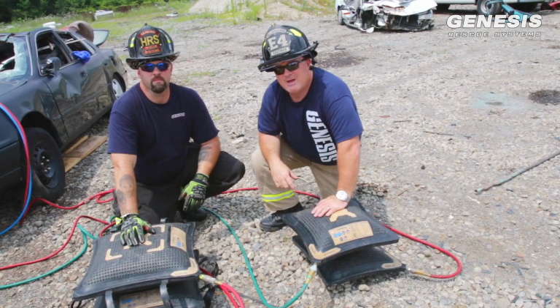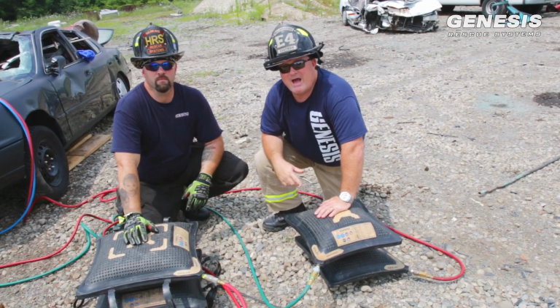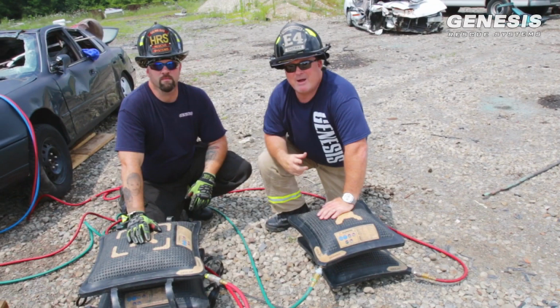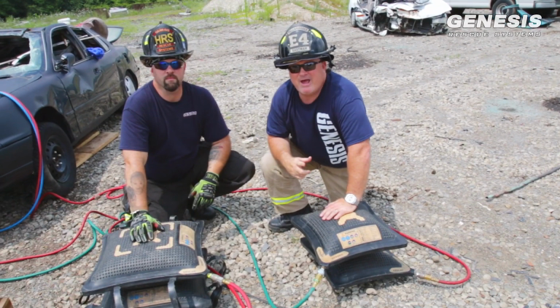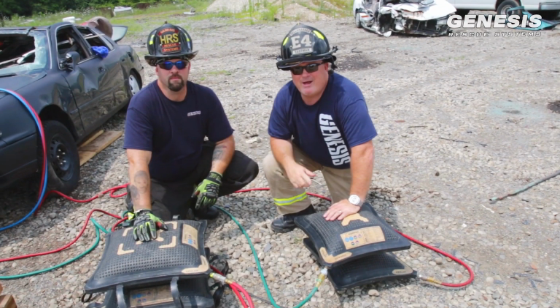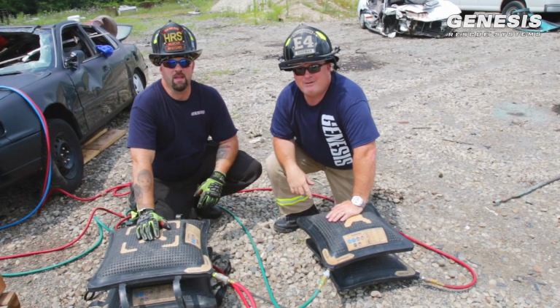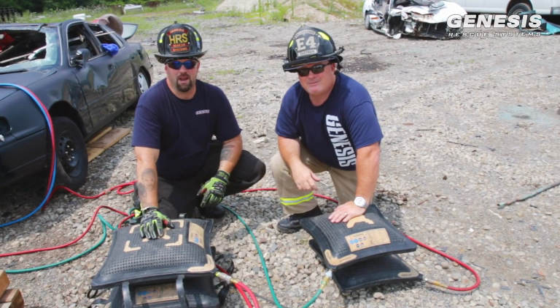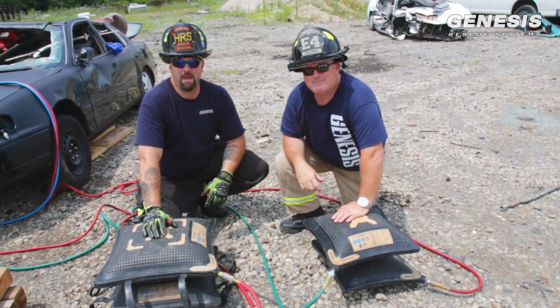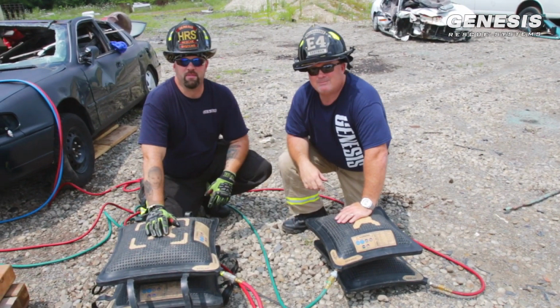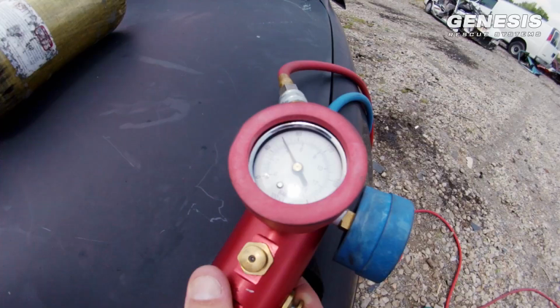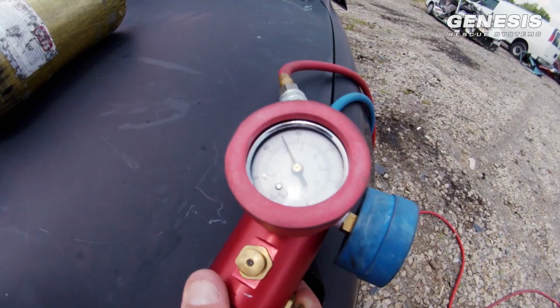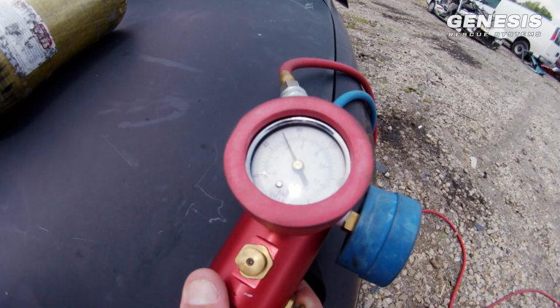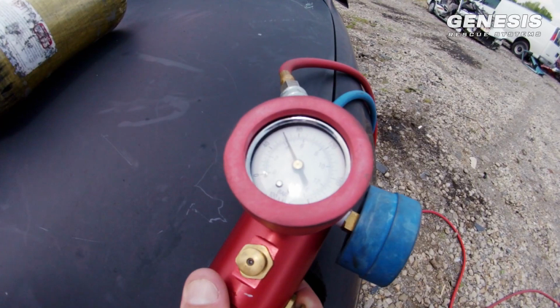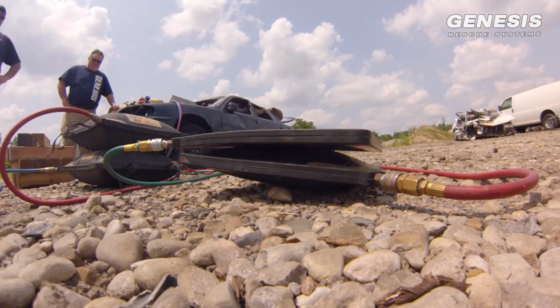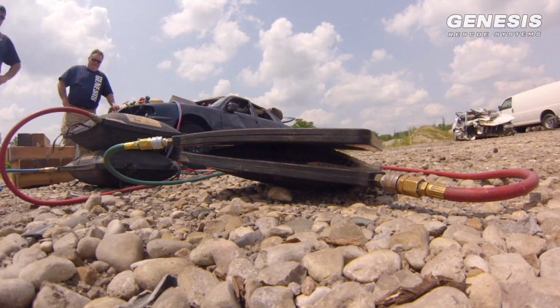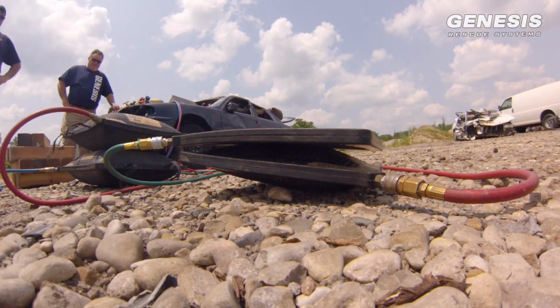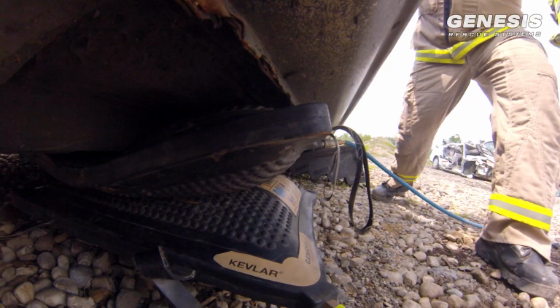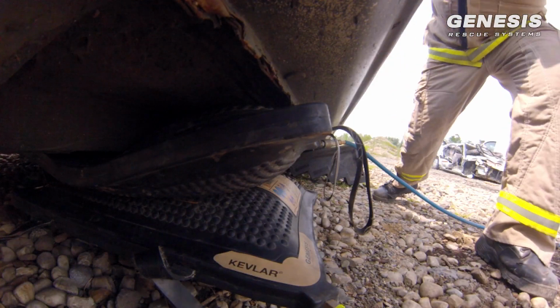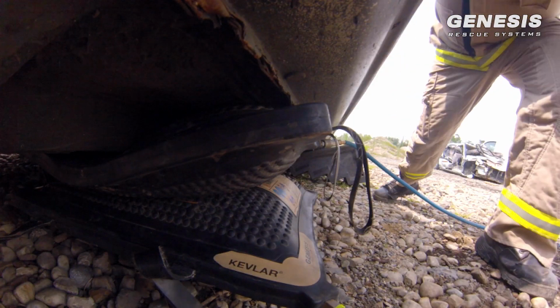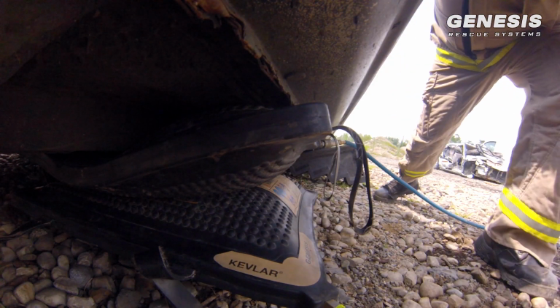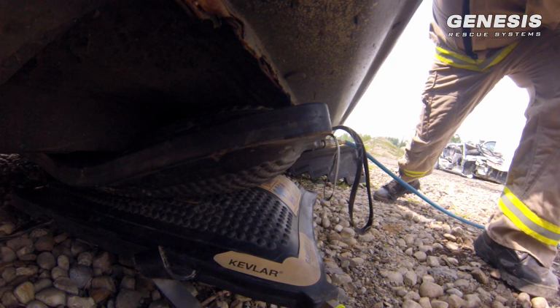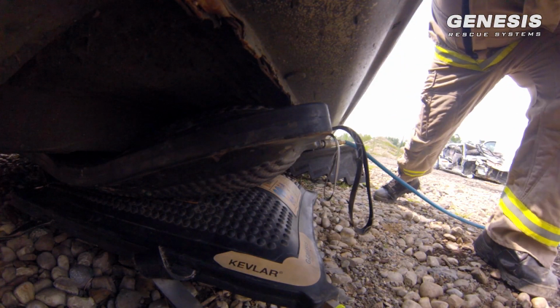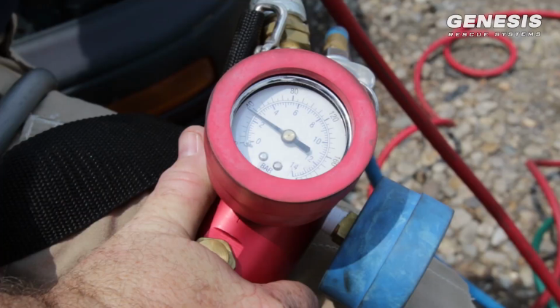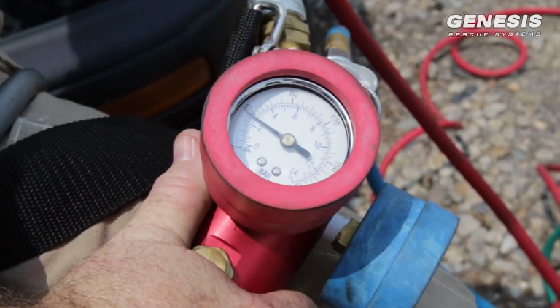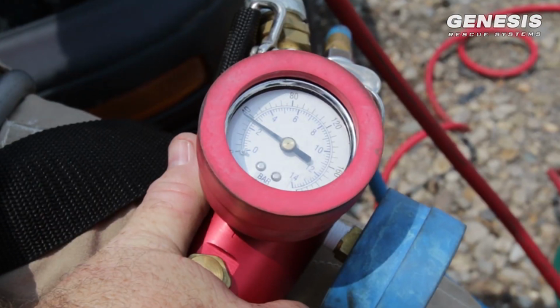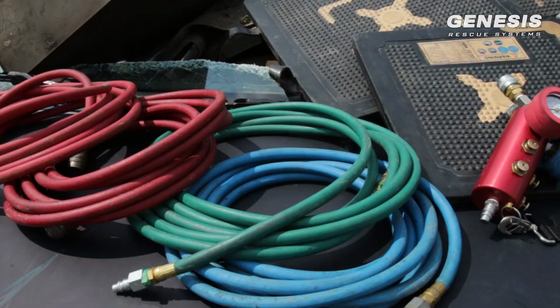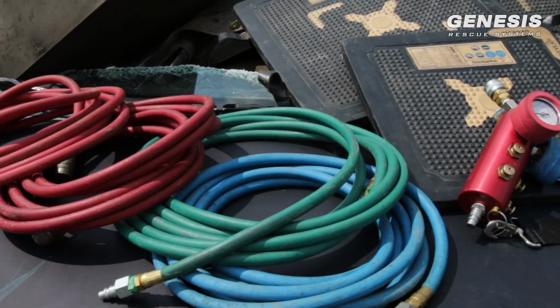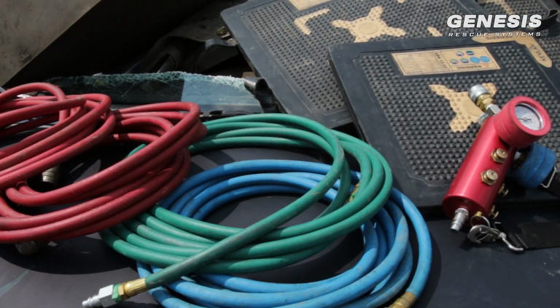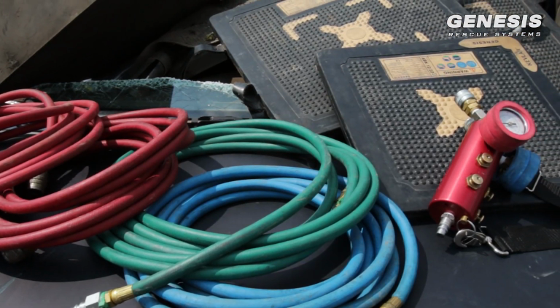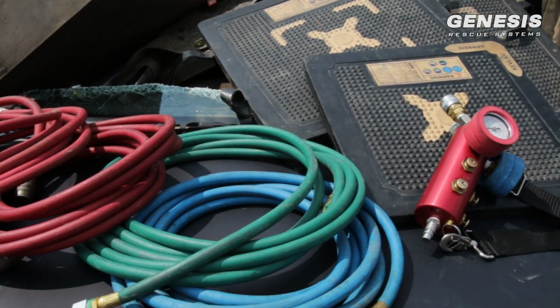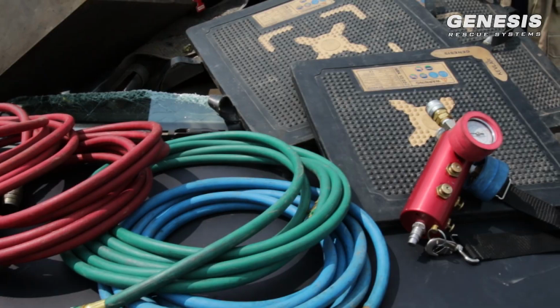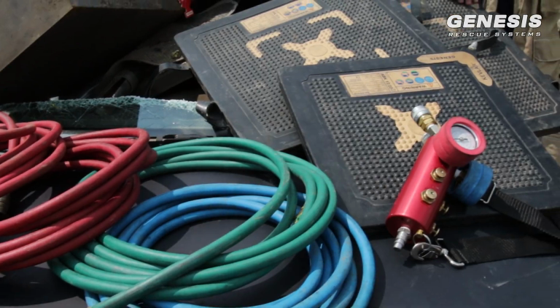Hi, I'm Hal. And I'm Anthony. And we're here today to show you a little bit about the airbags offered by Genesis Rescue Systems.